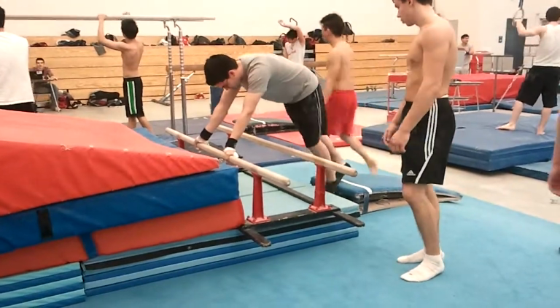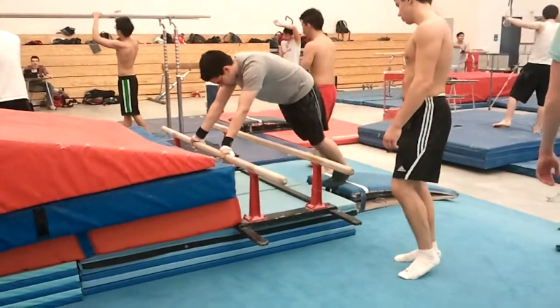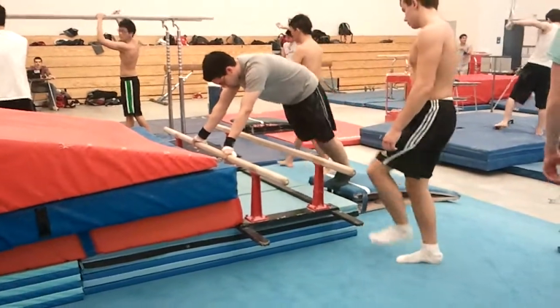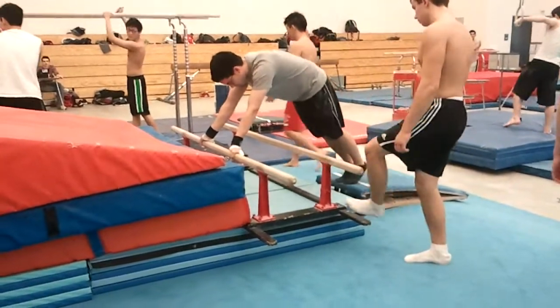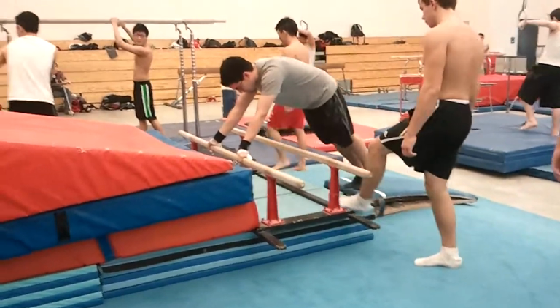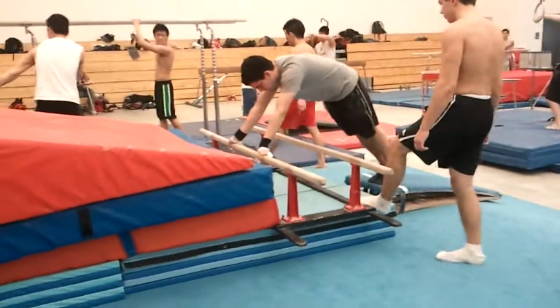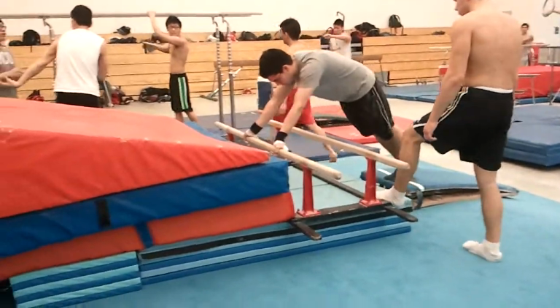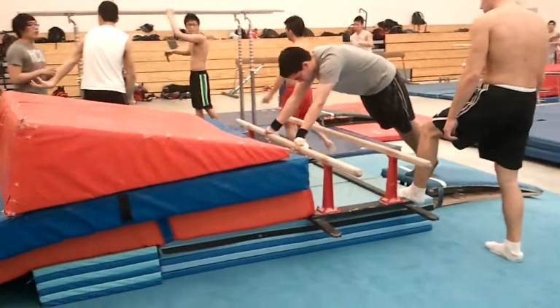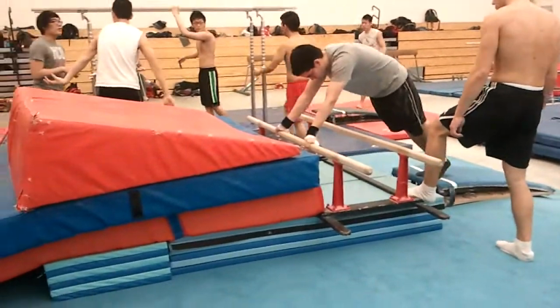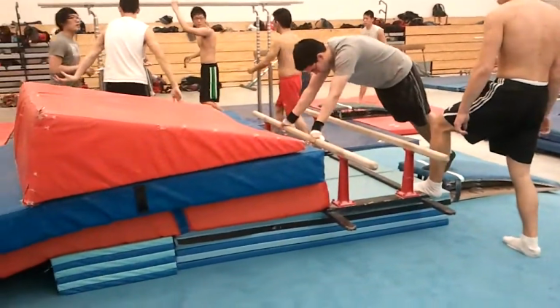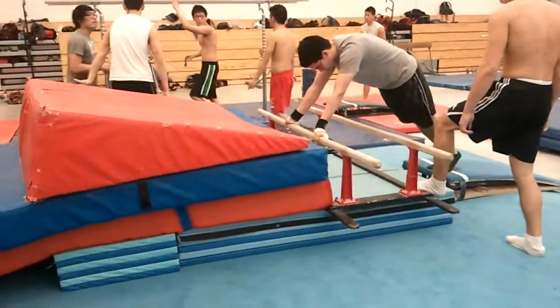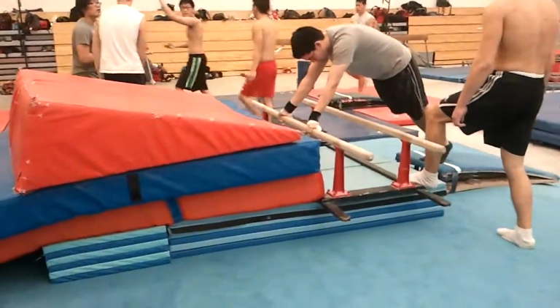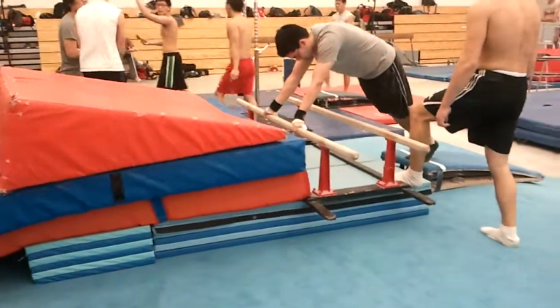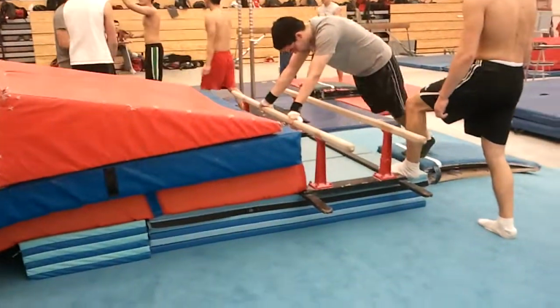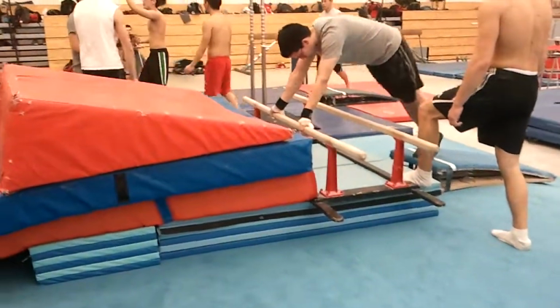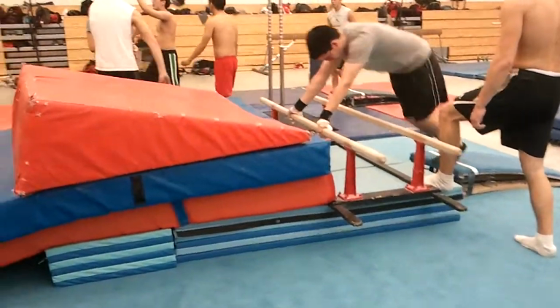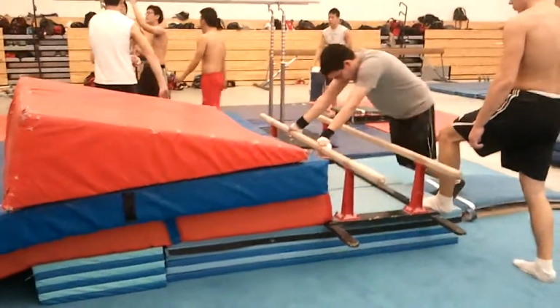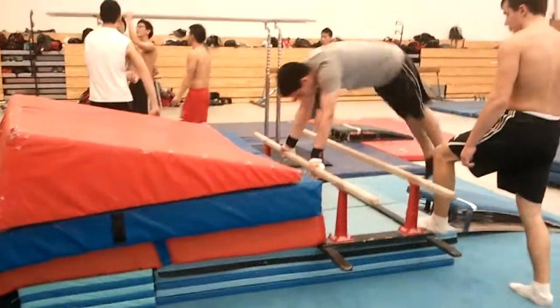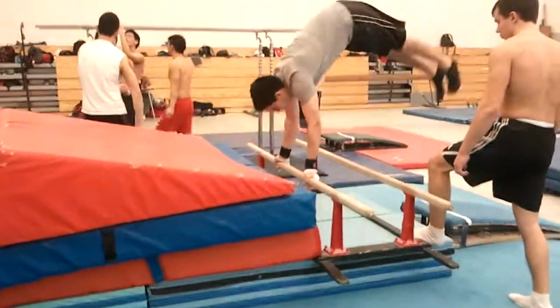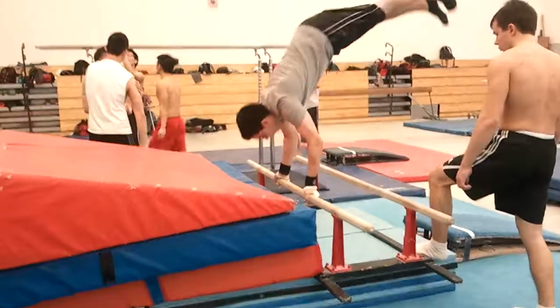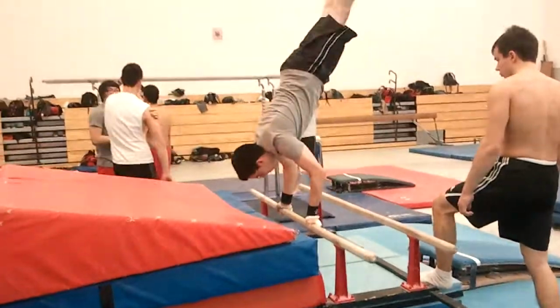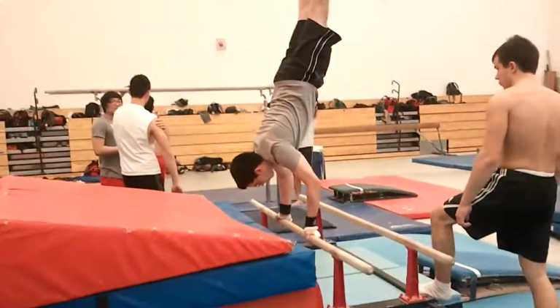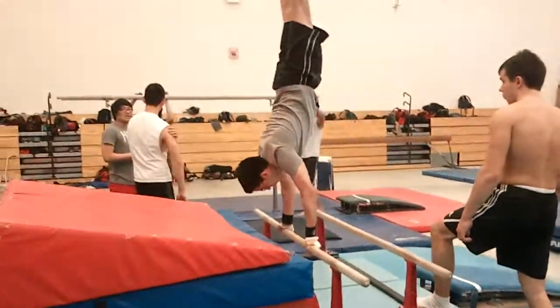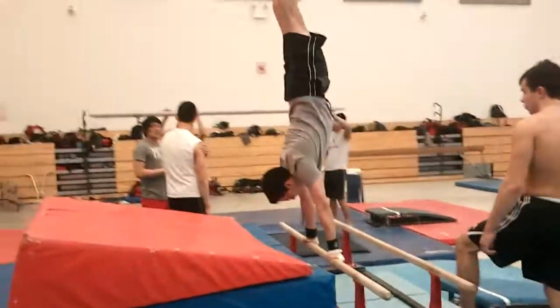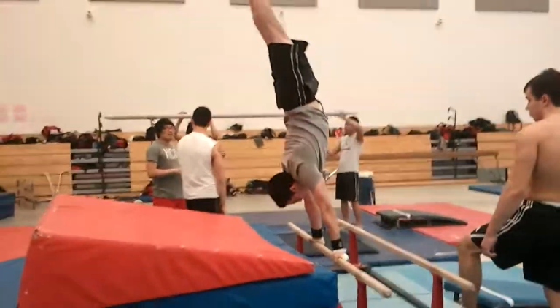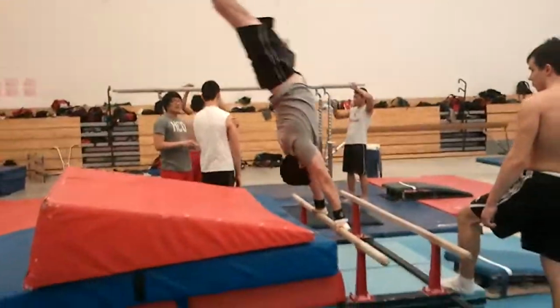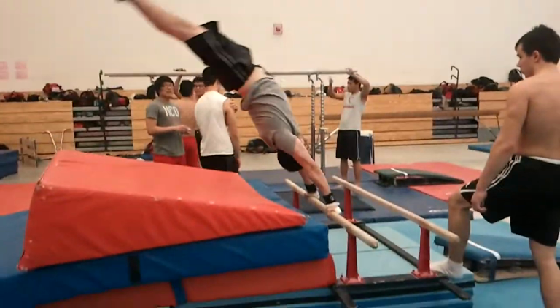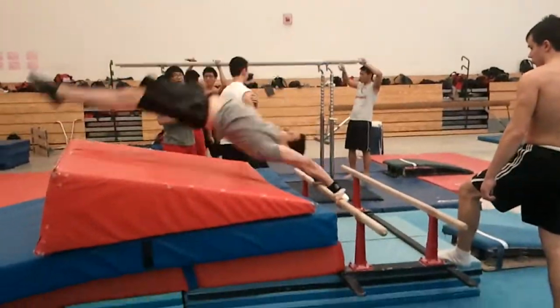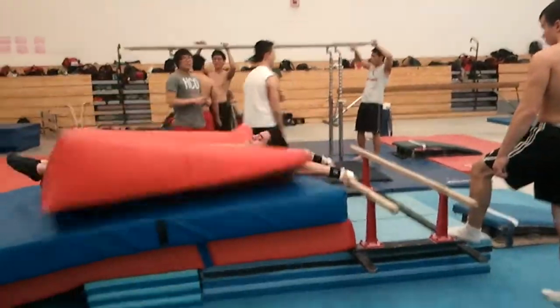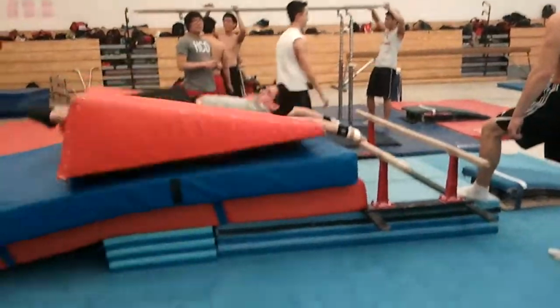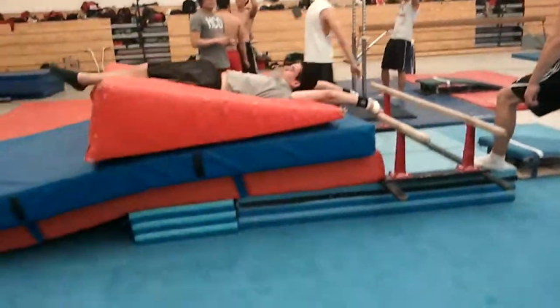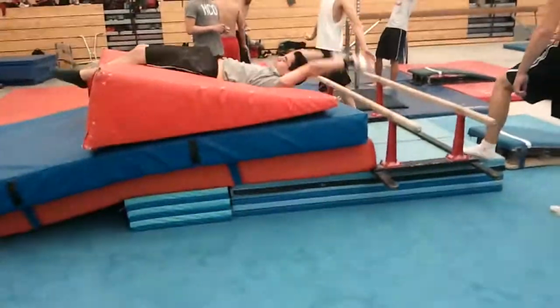Here's our setup for working double rolls and just general front giant position.